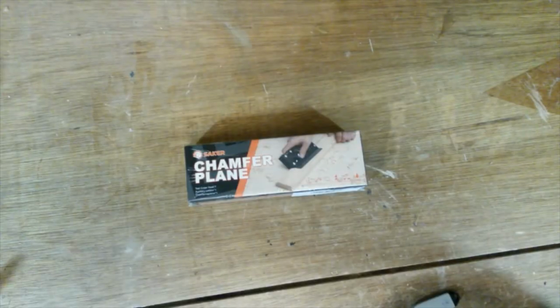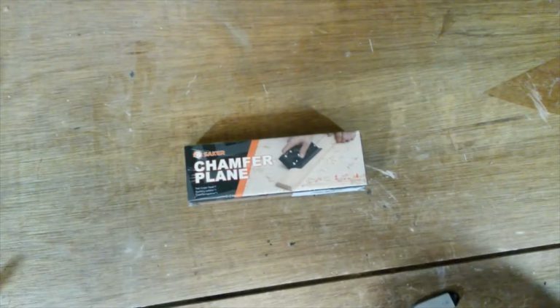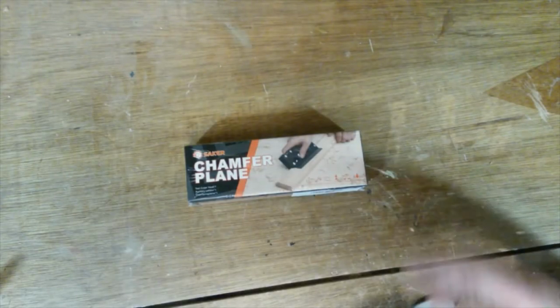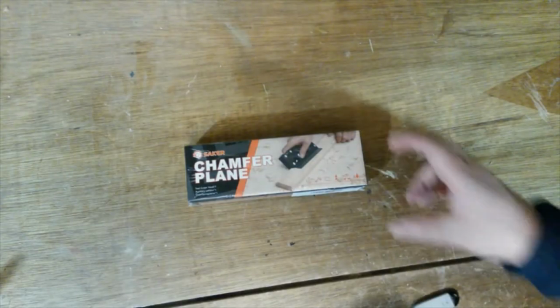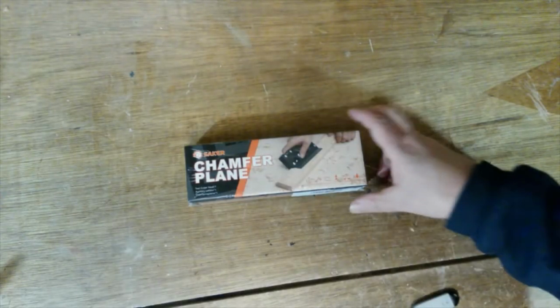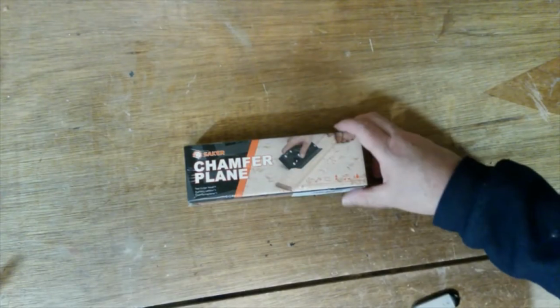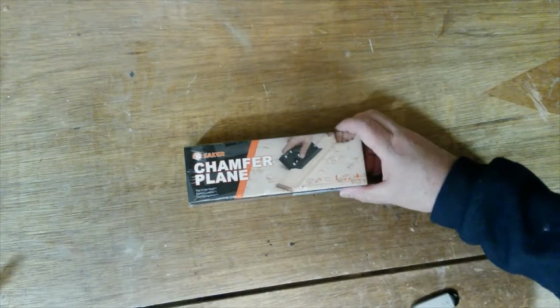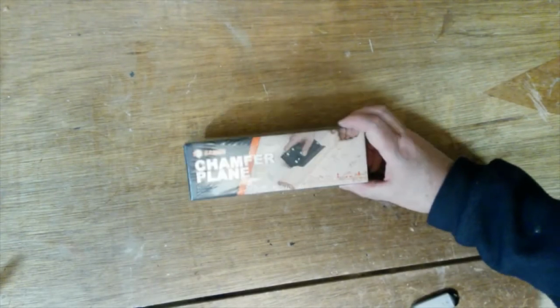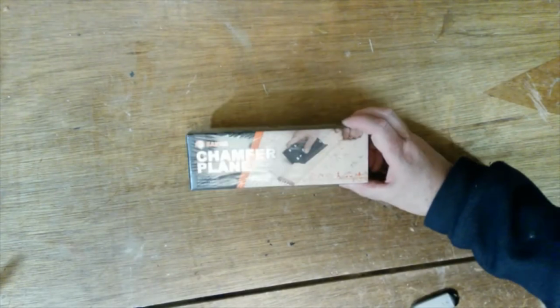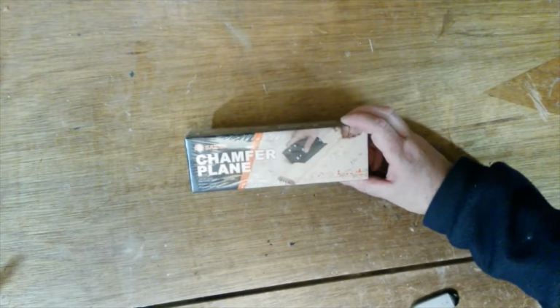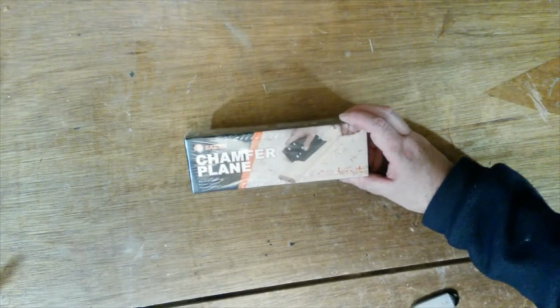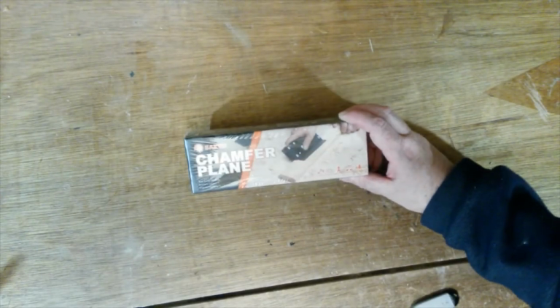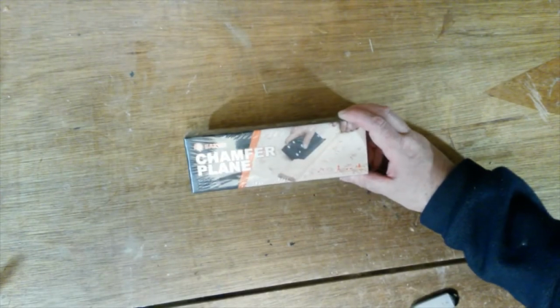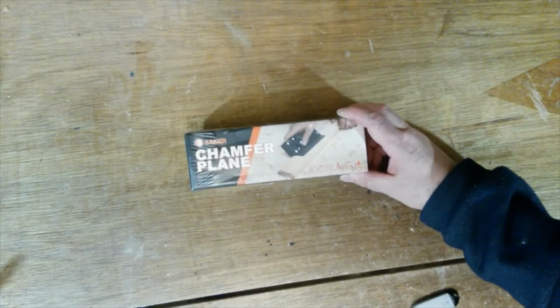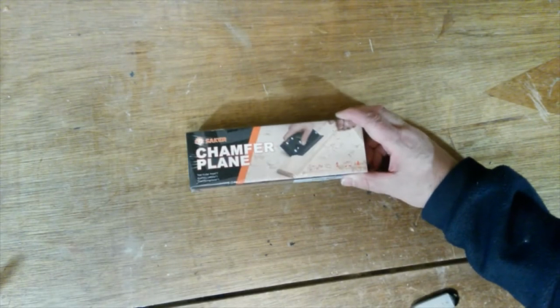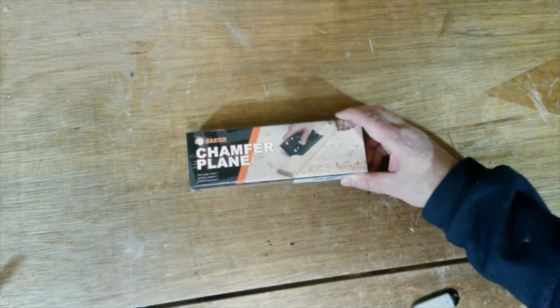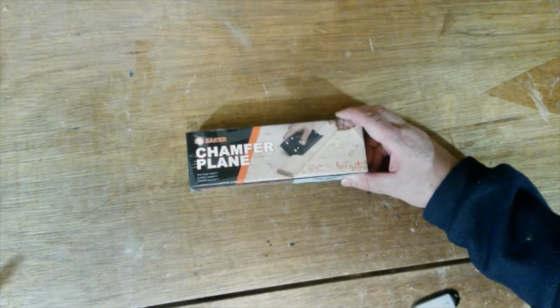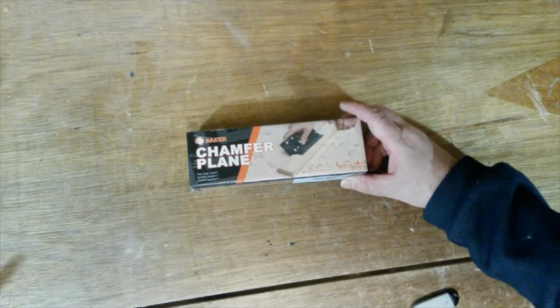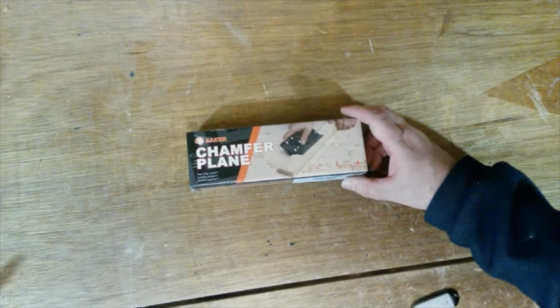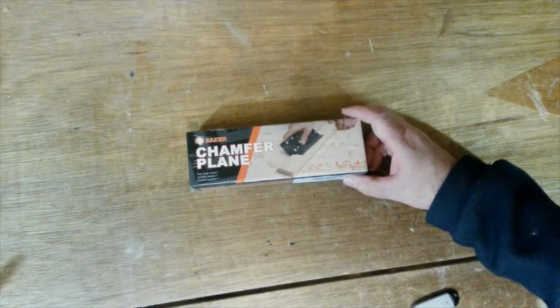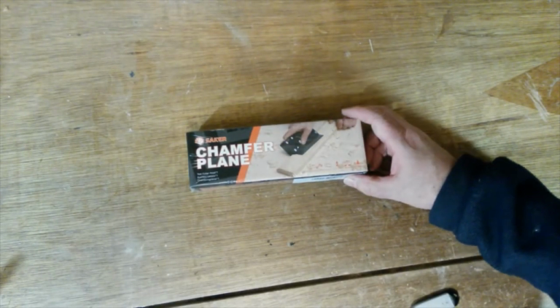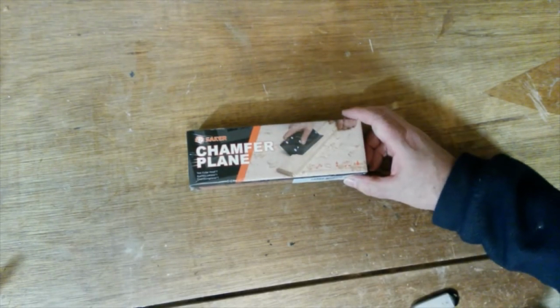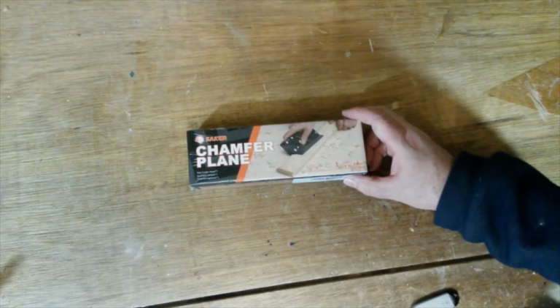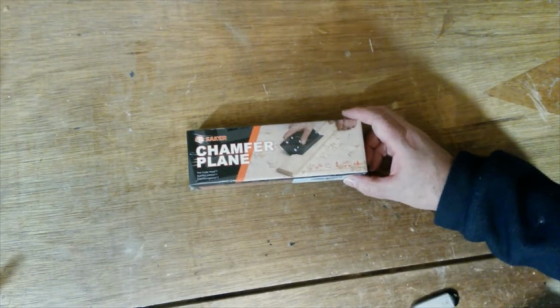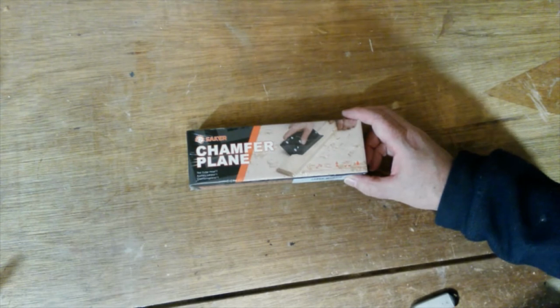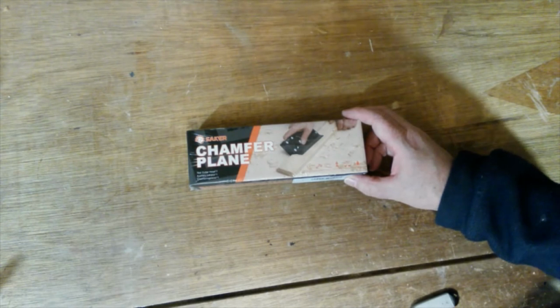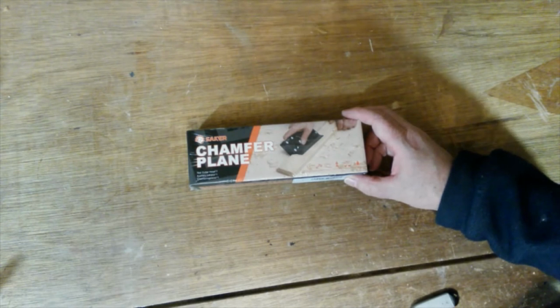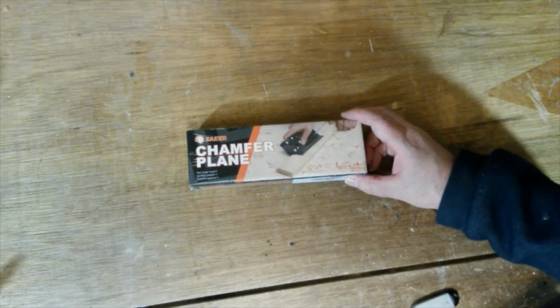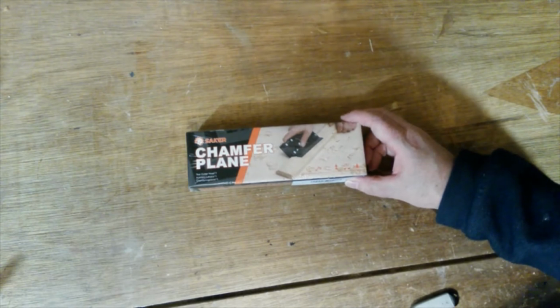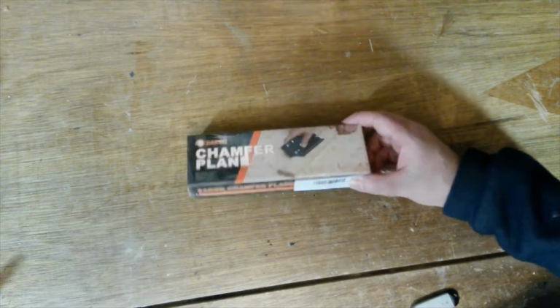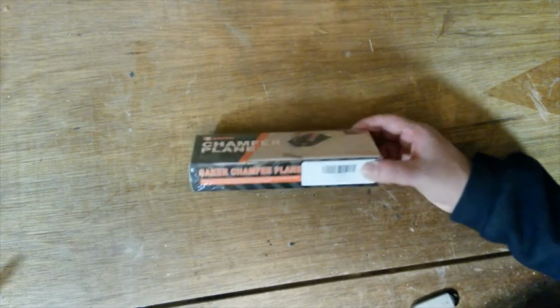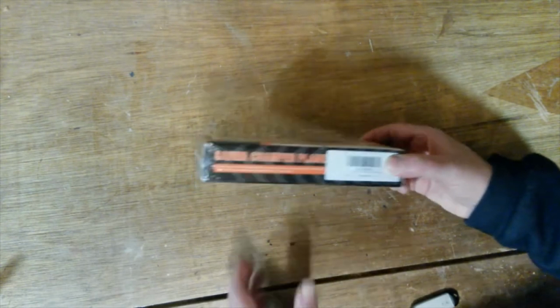So this is the Seike chamfer plane. Let's take it out of the box and see what's inside.